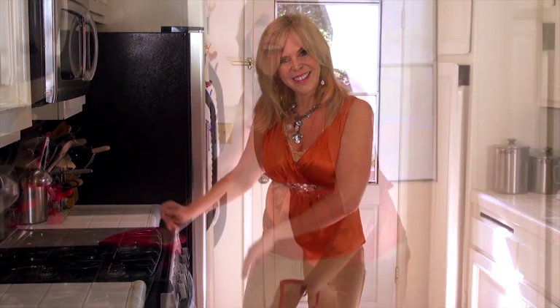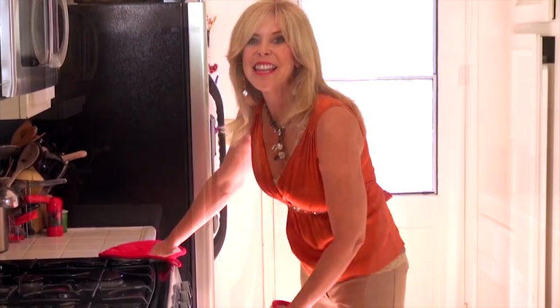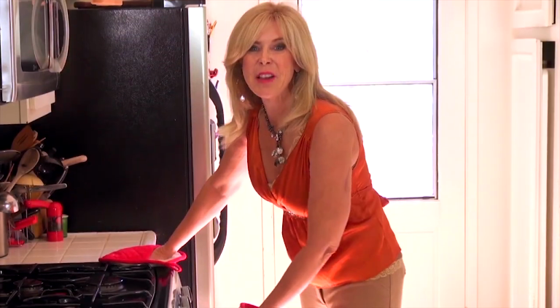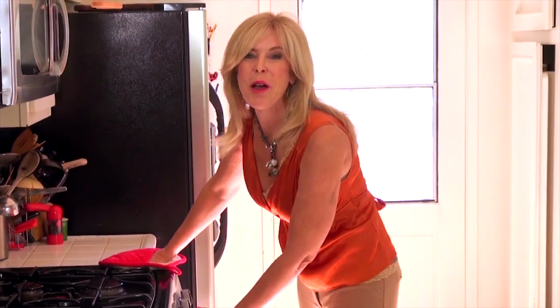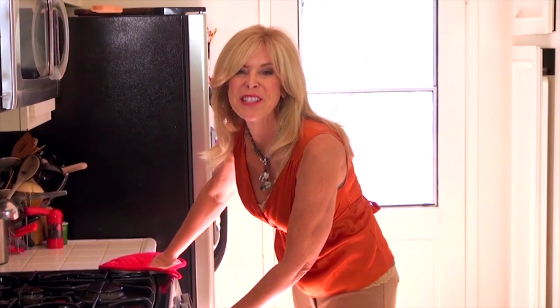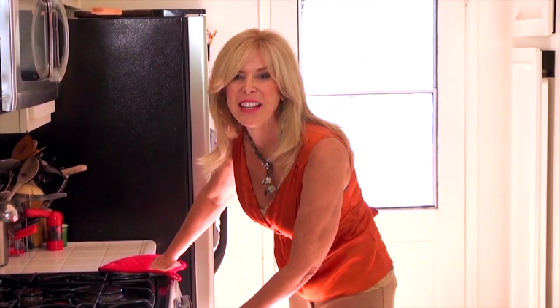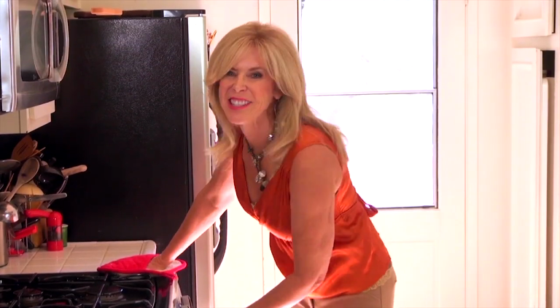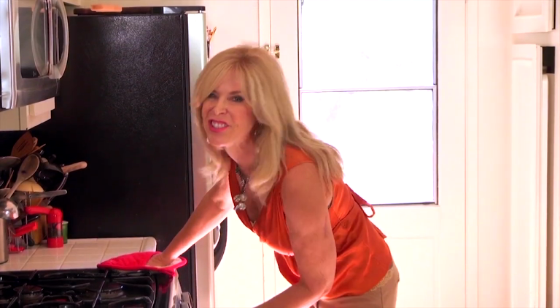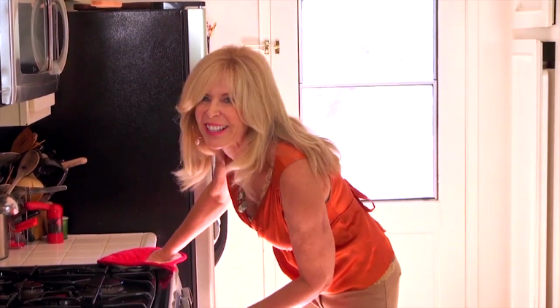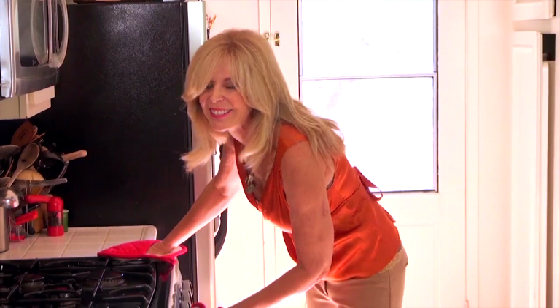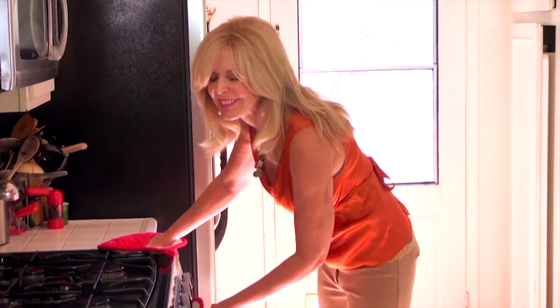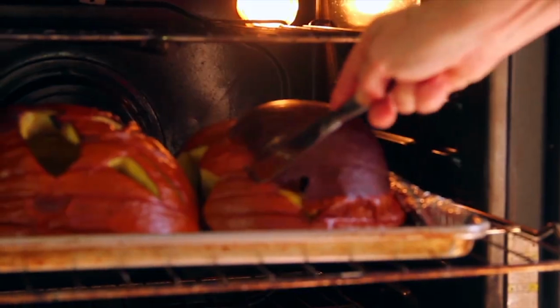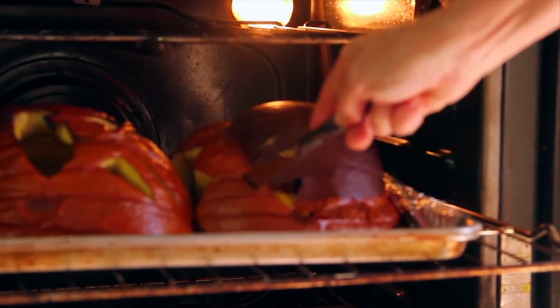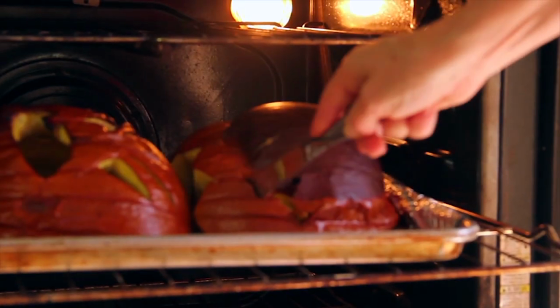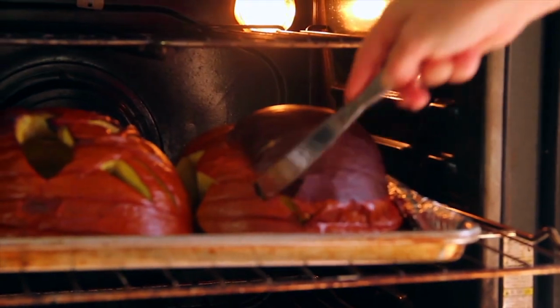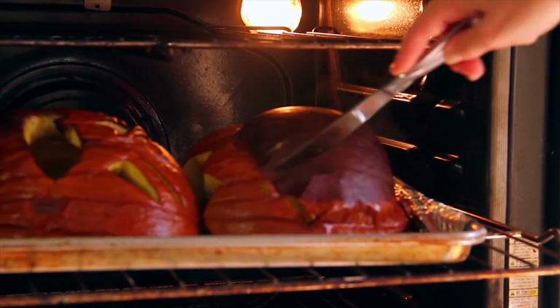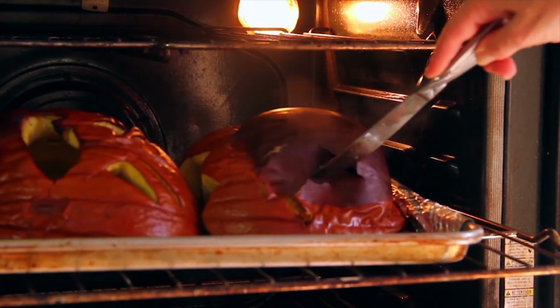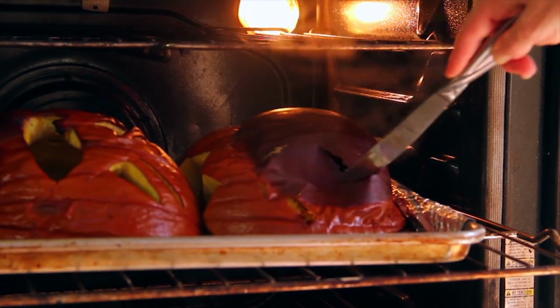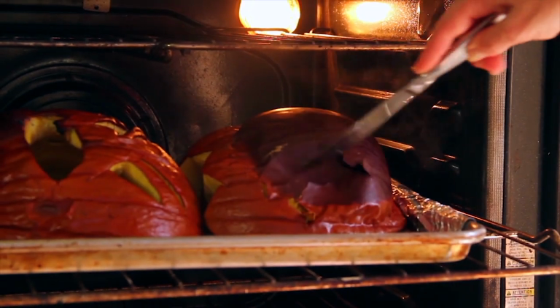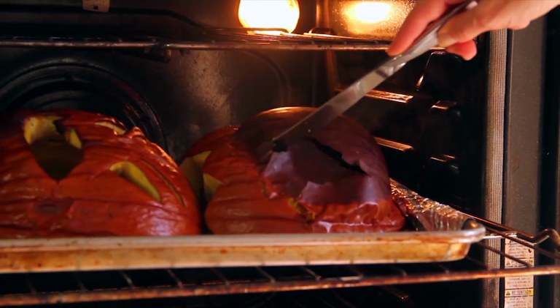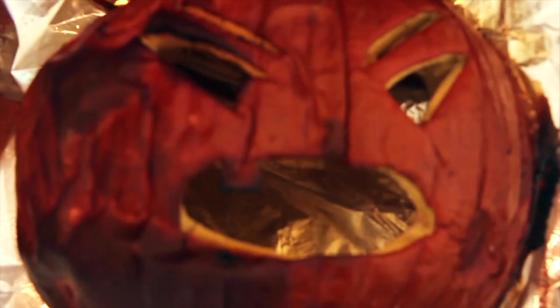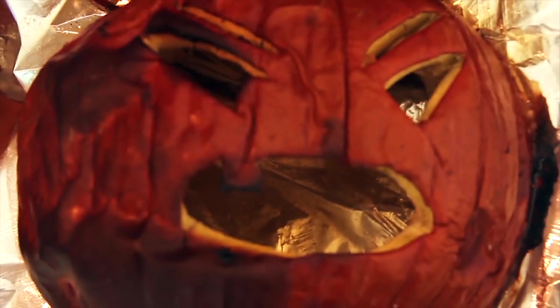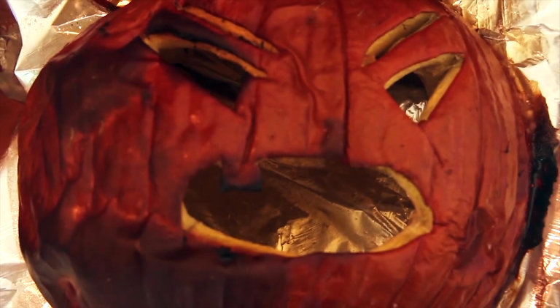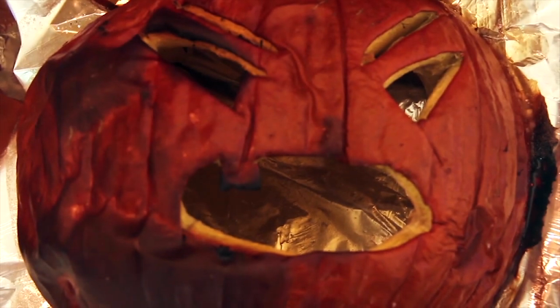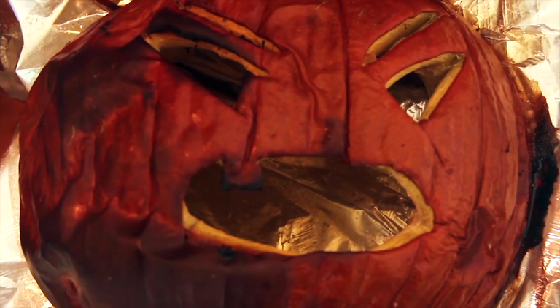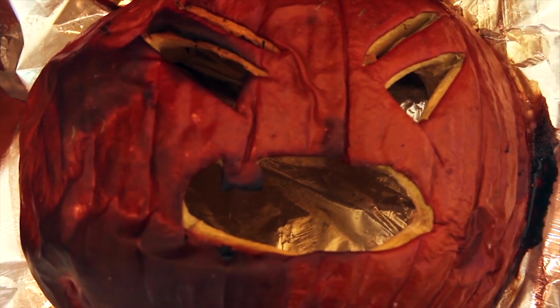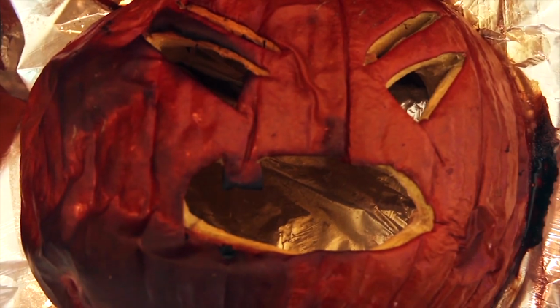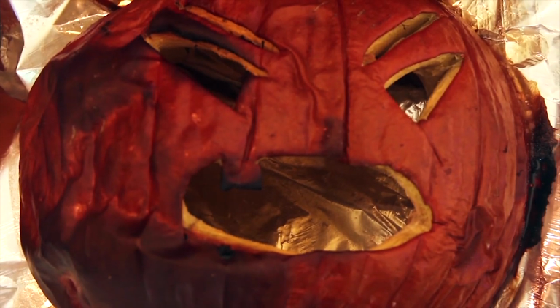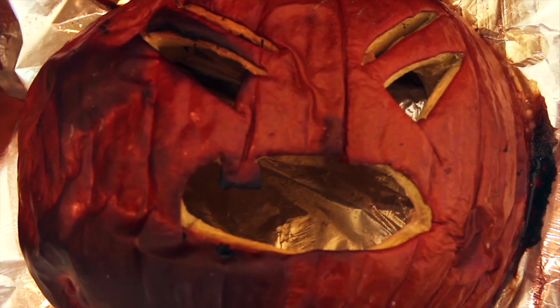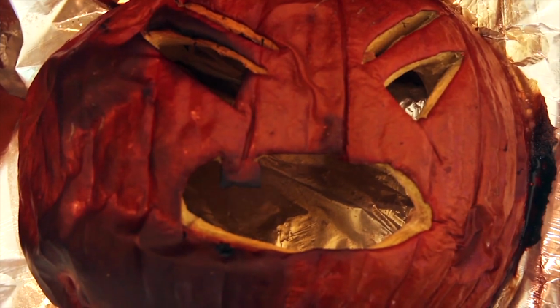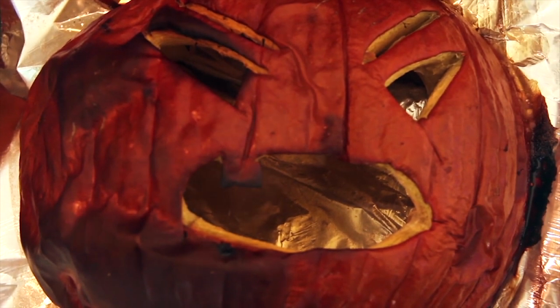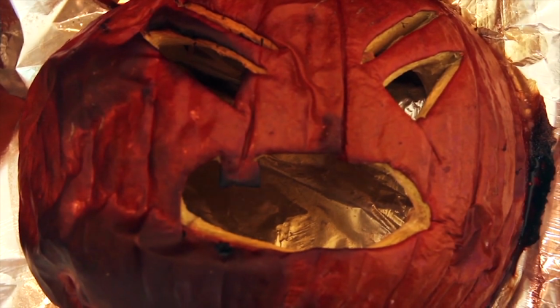I think that pumpkin's ready — let's check it. That is soft. Now this pumpkin's going to make the best pumpkin puree.